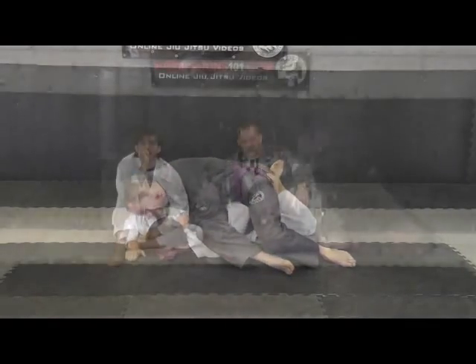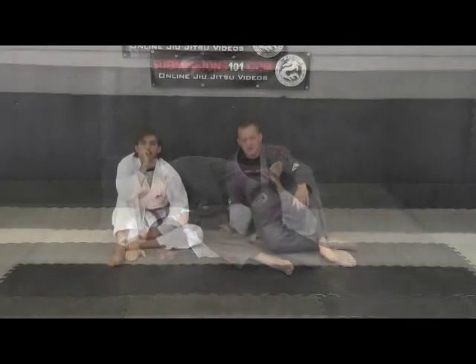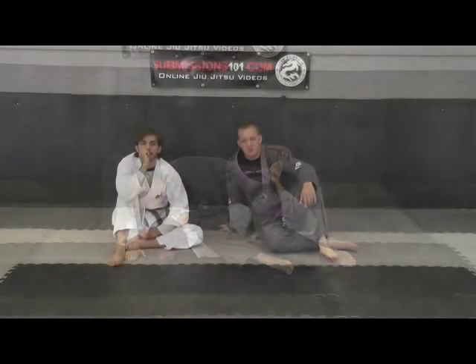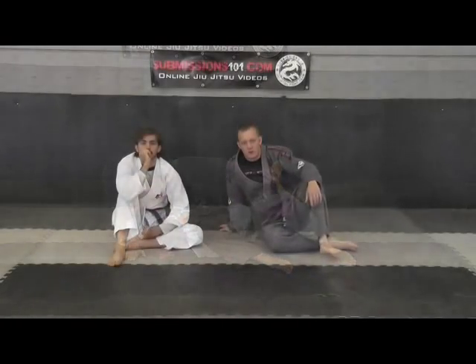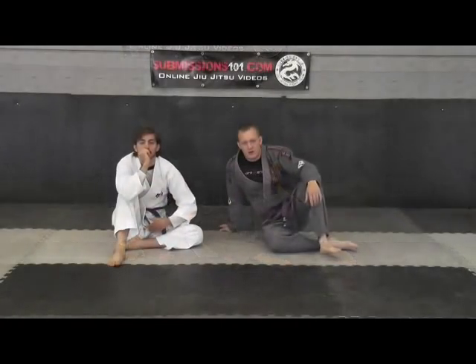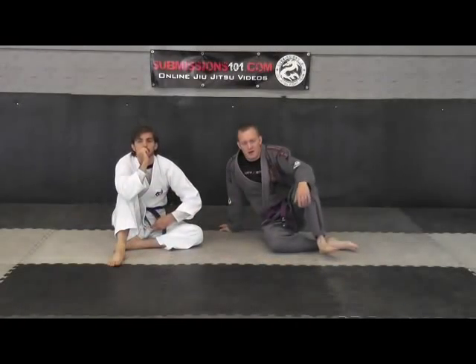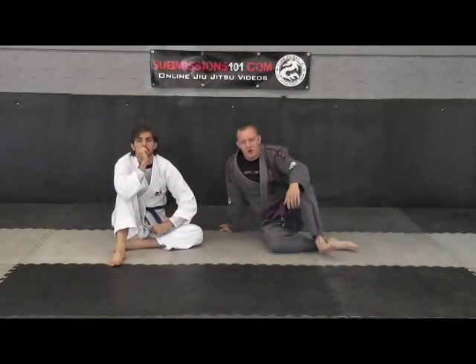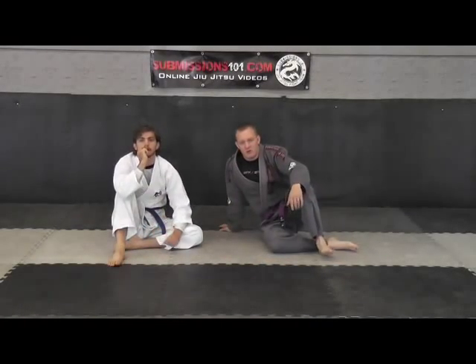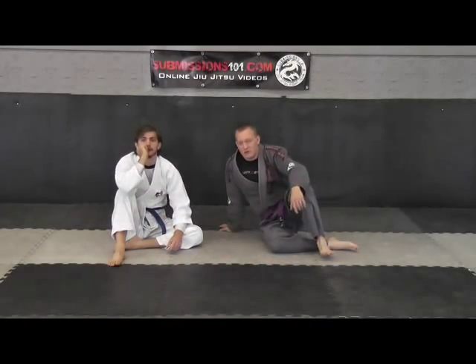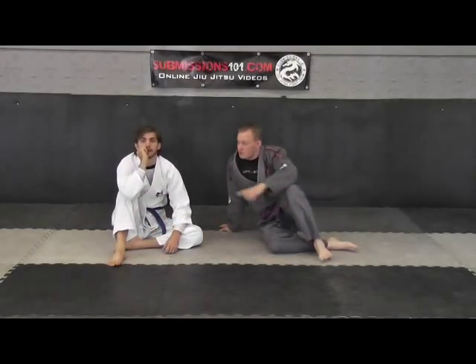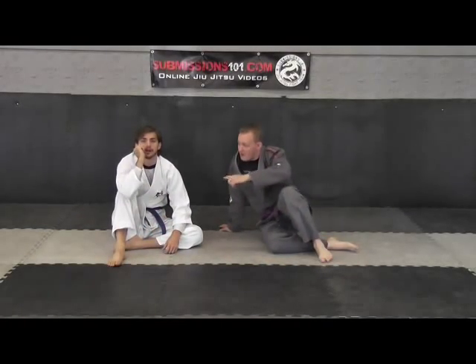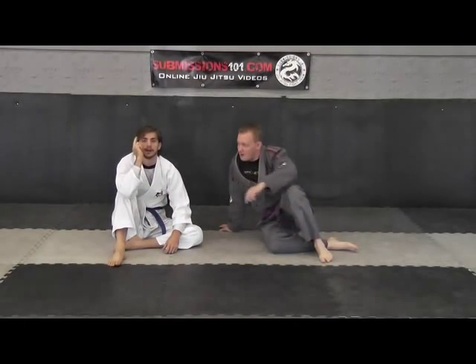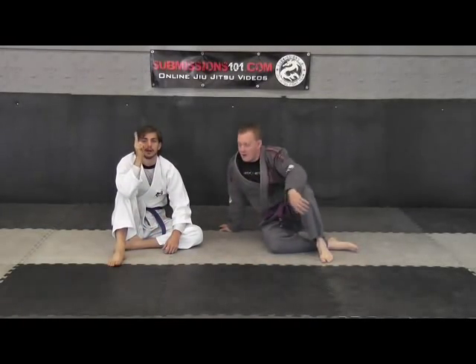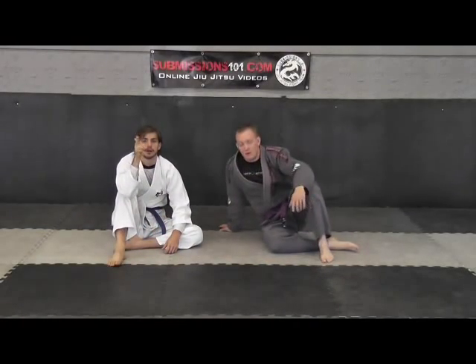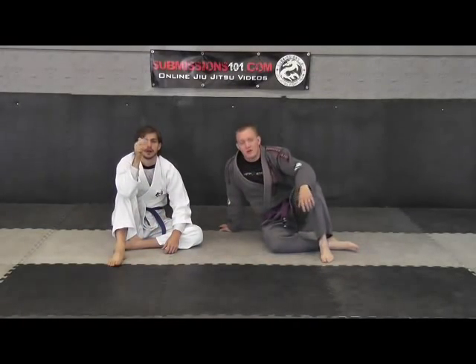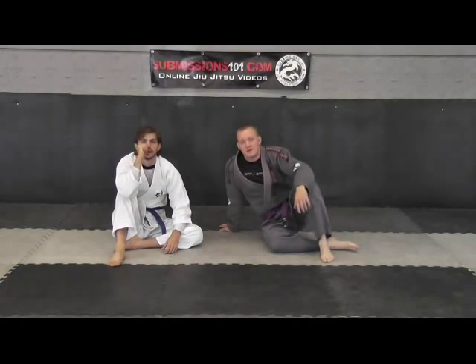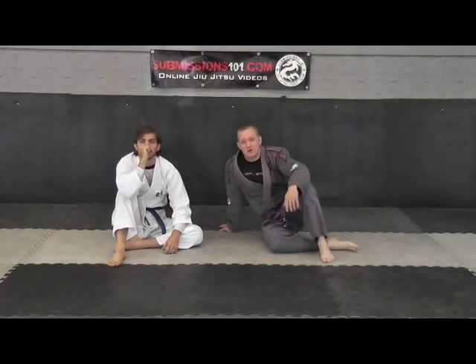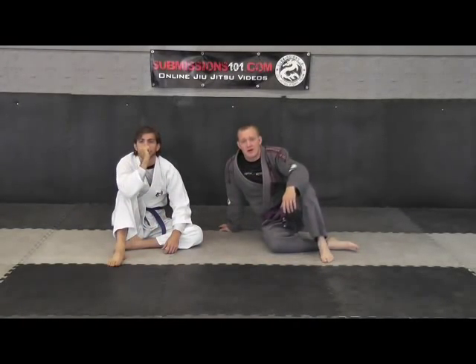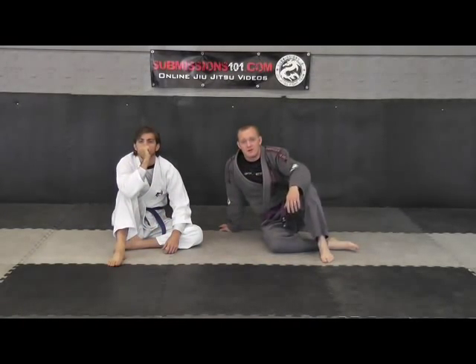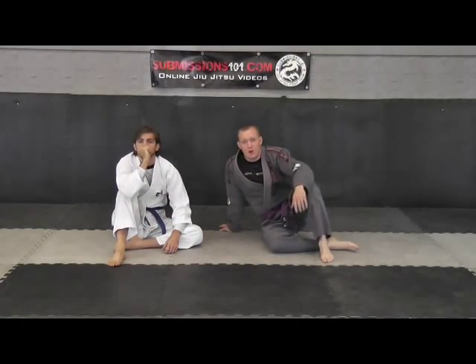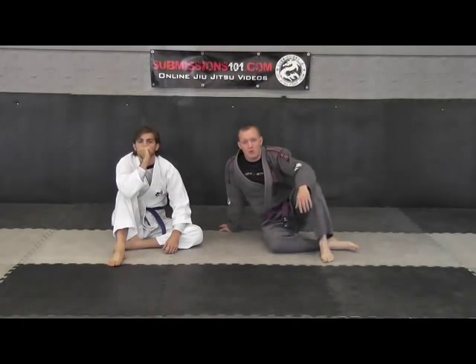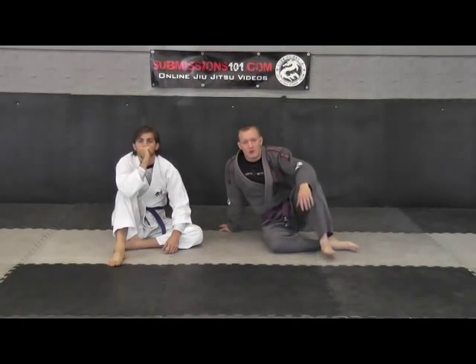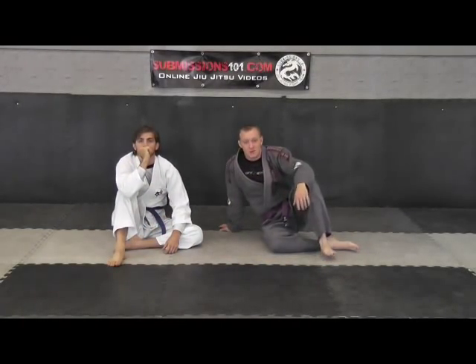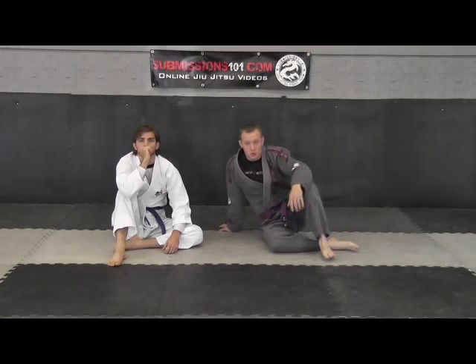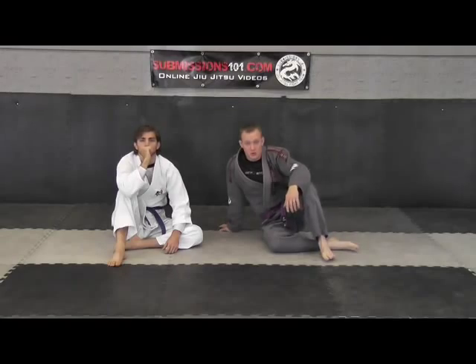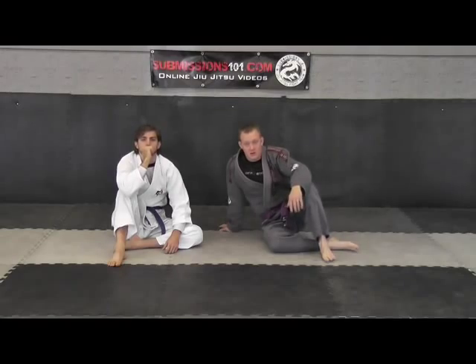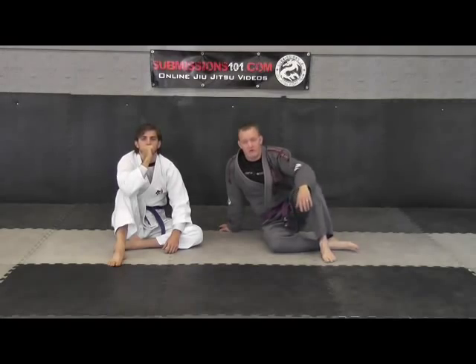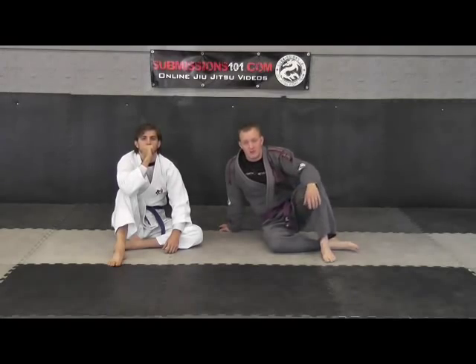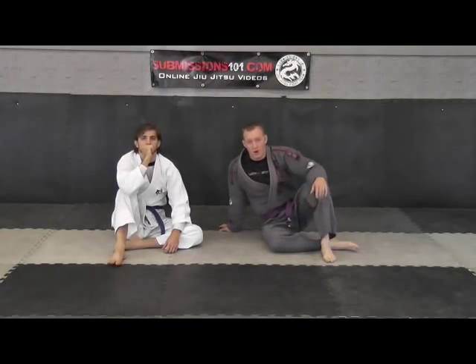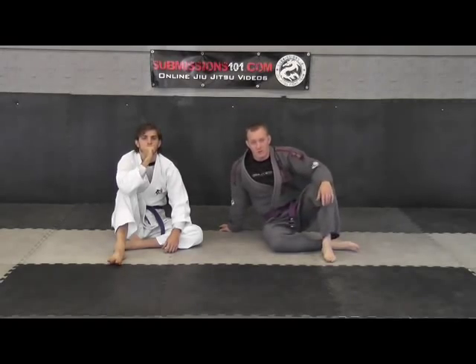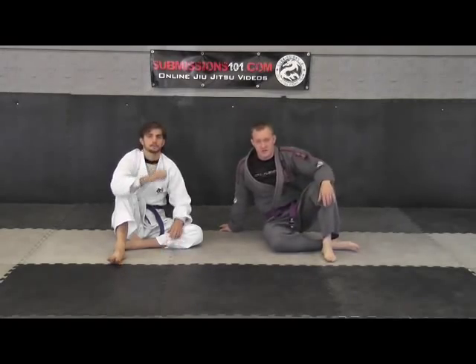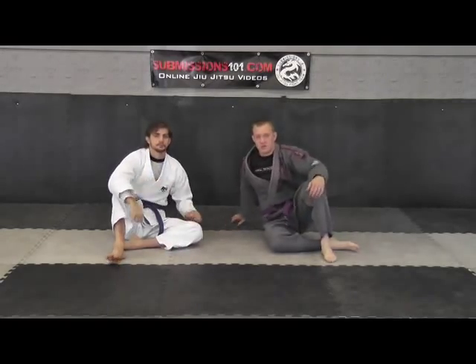Submissions 101. I'm Ari Molden here with Matt, and we're going to demonstrate how to do the omoplata shoulder block from the guard position.